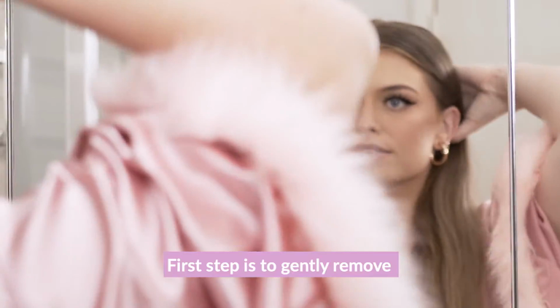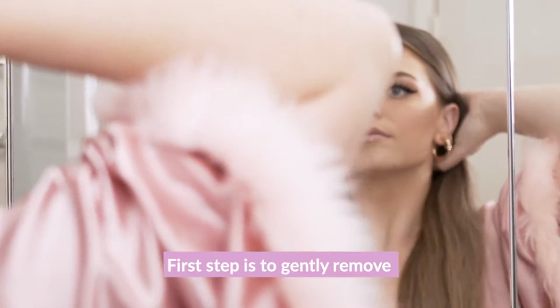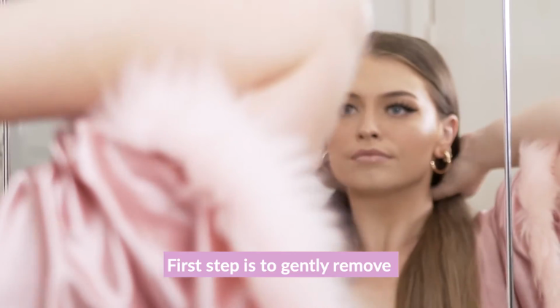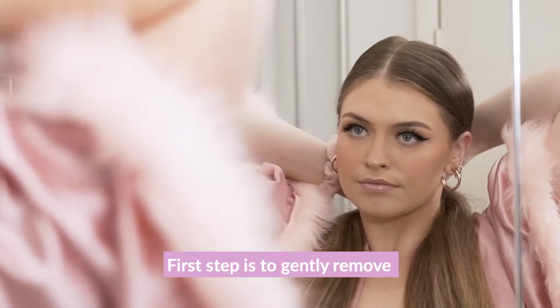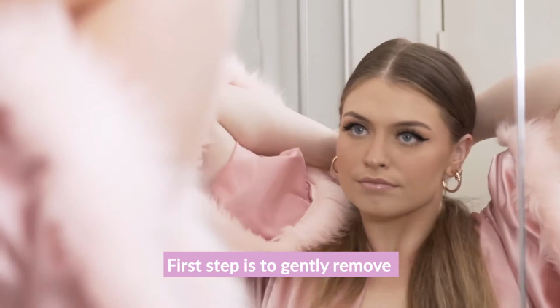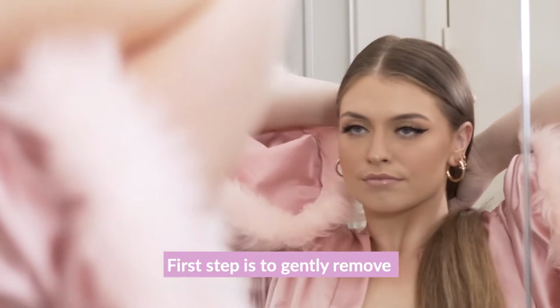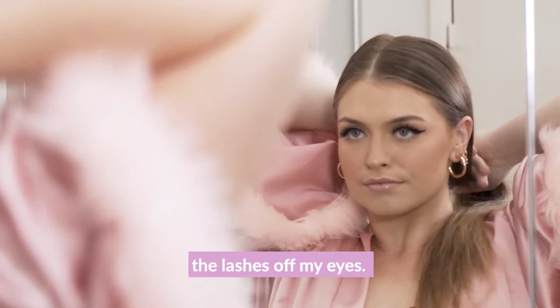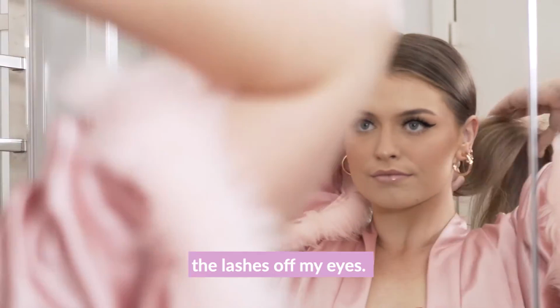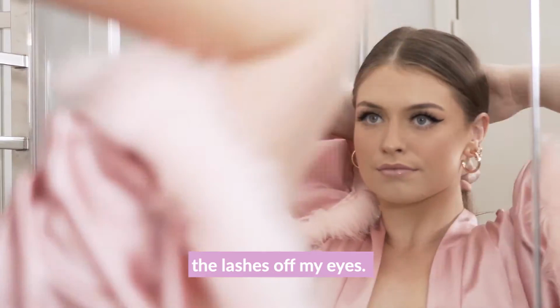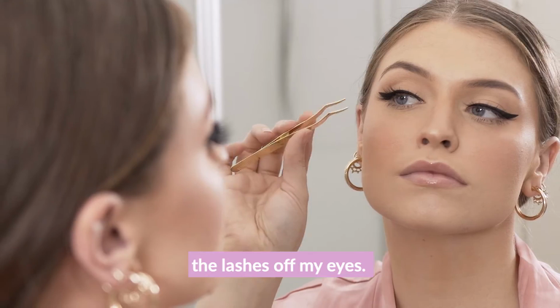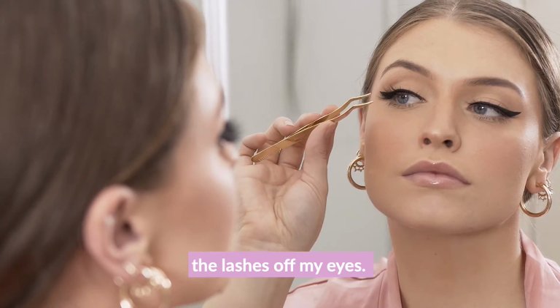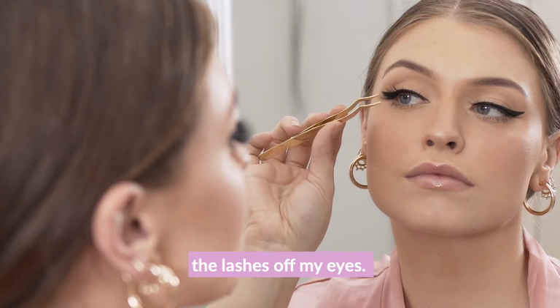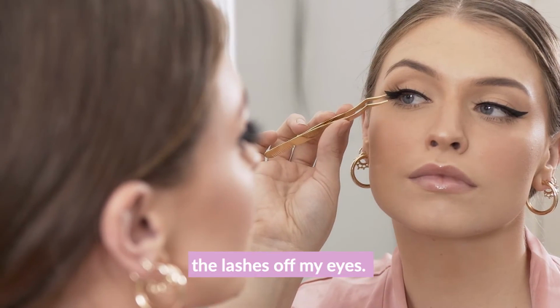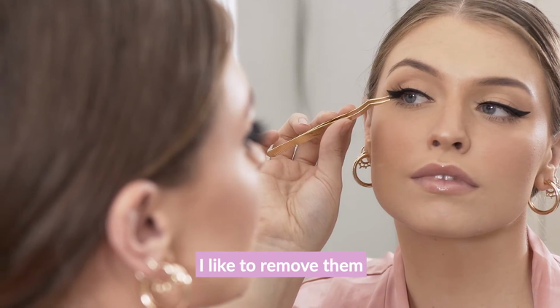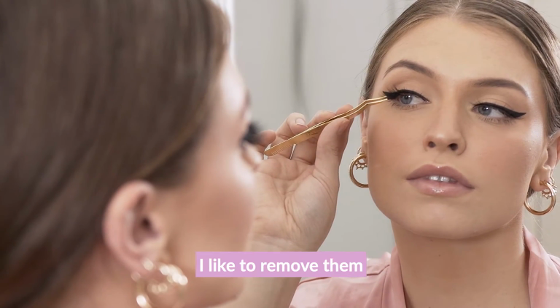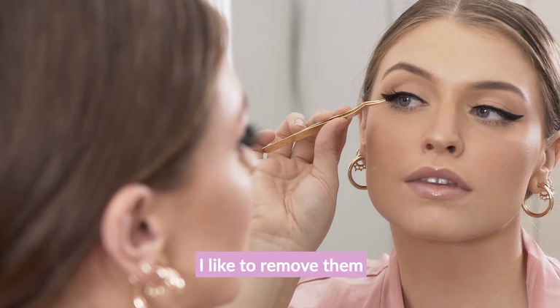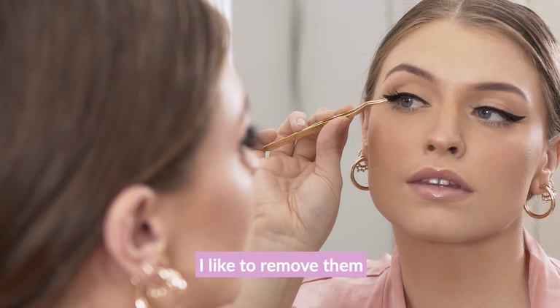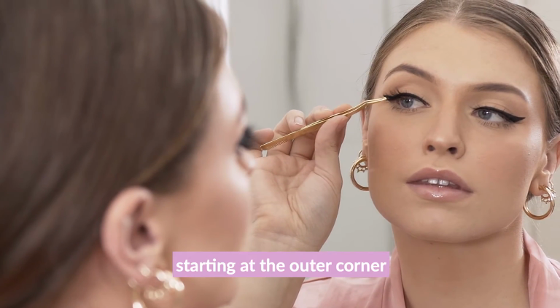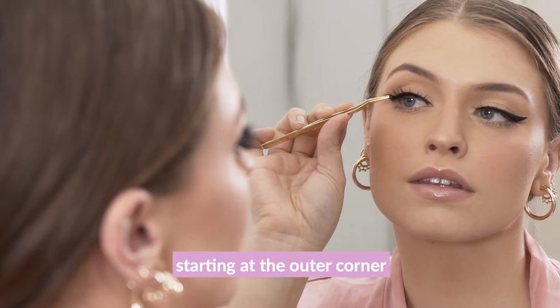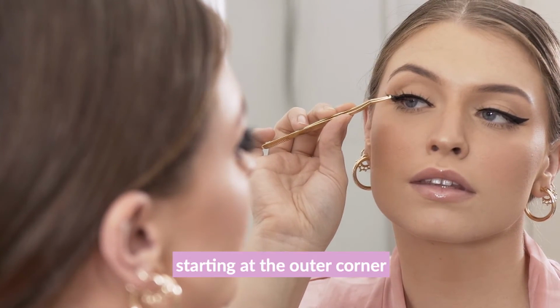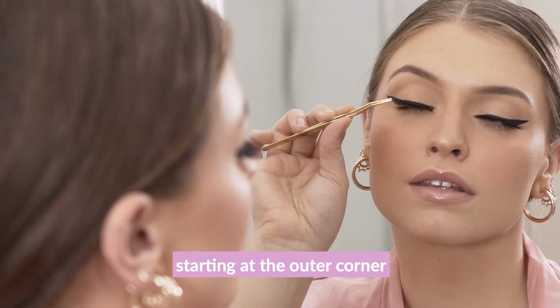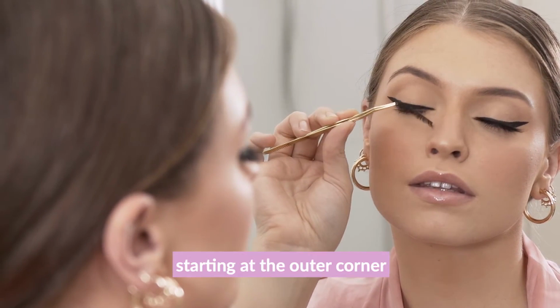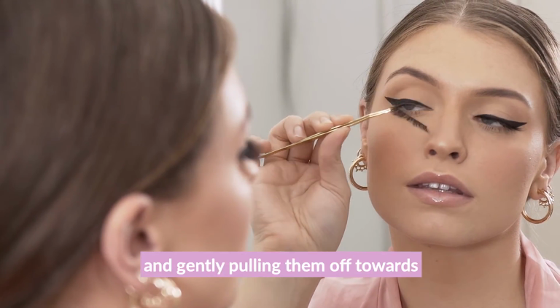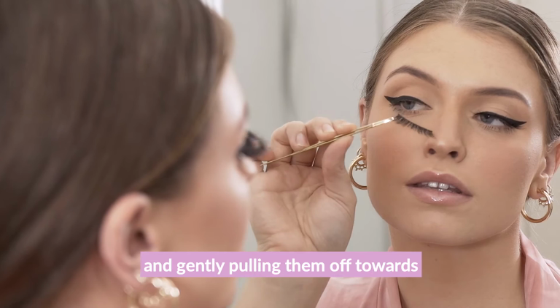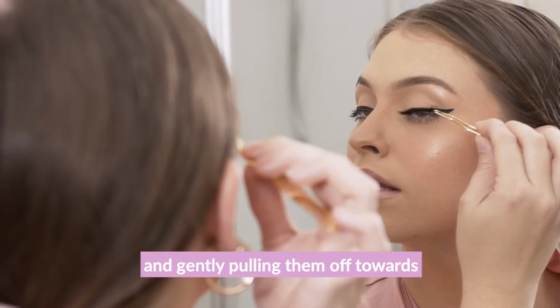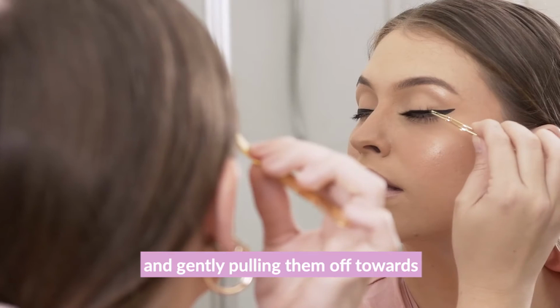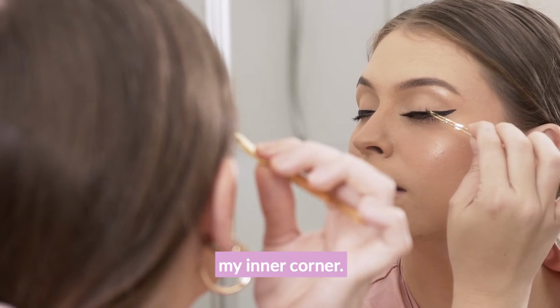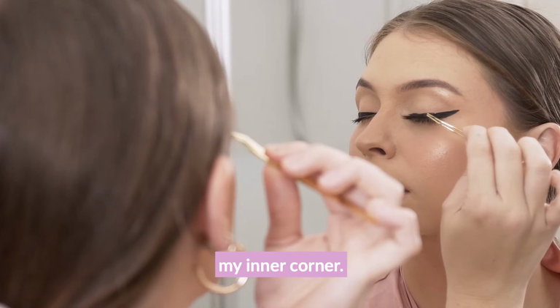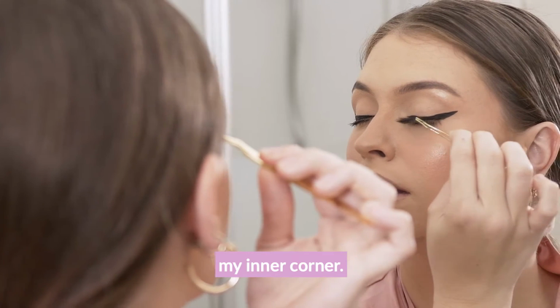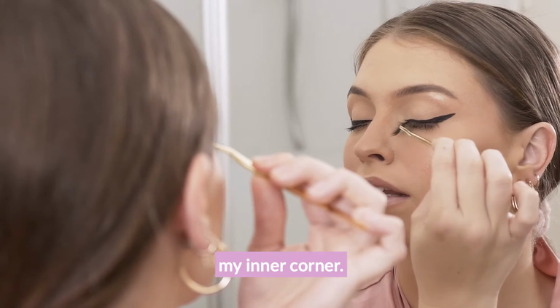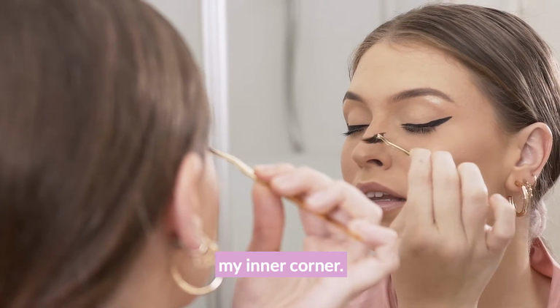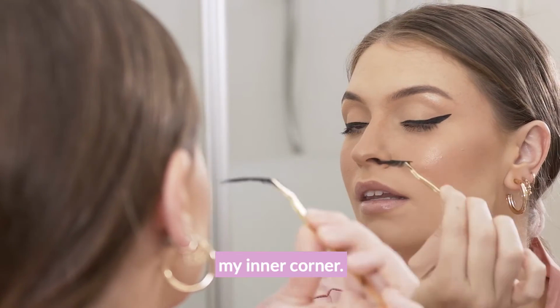The first step is to gently remove the lashes off my eyes. I like to remove them starting at the outer corner and gently pulling them off towards my inner corner.